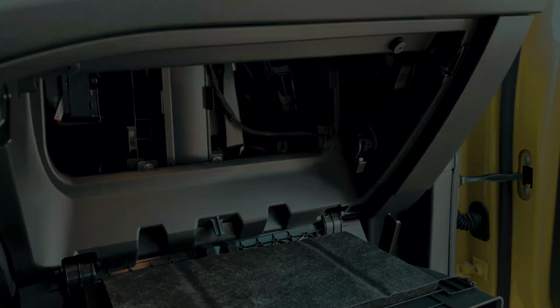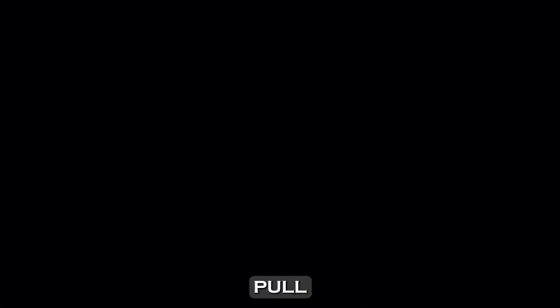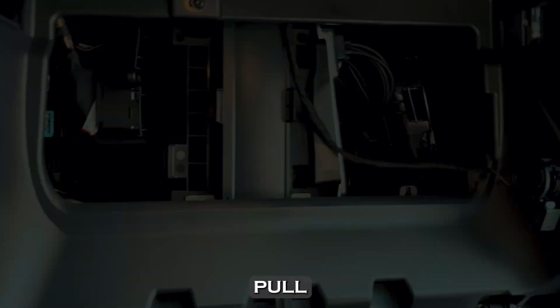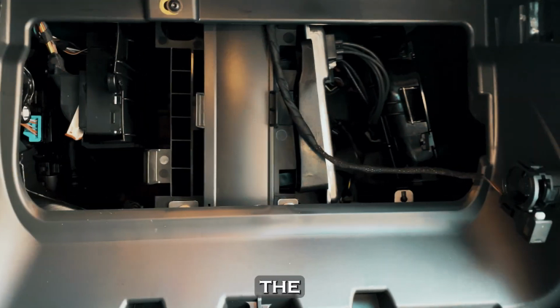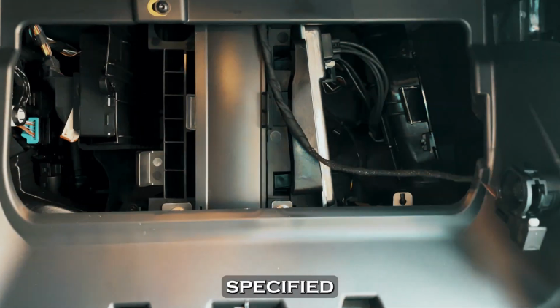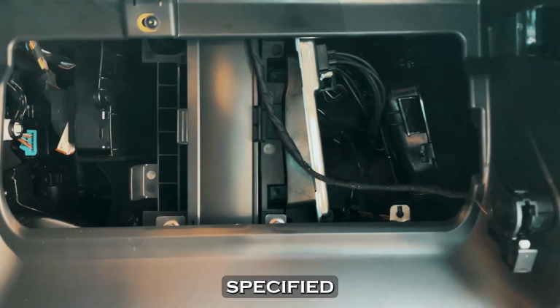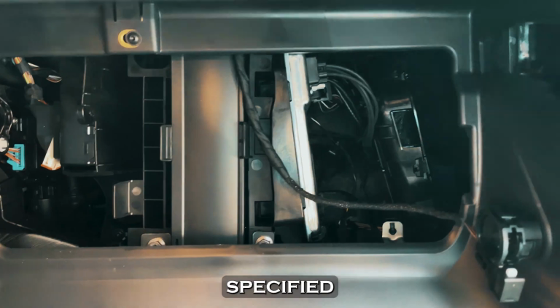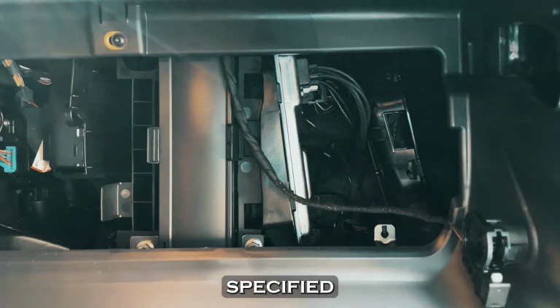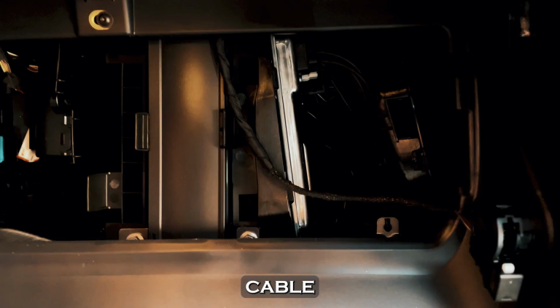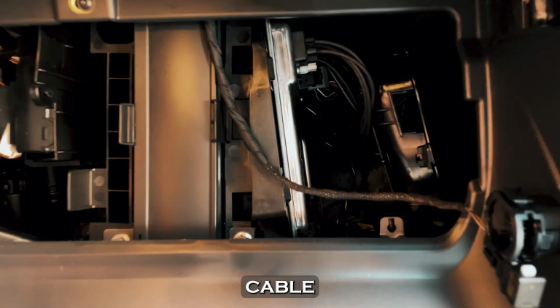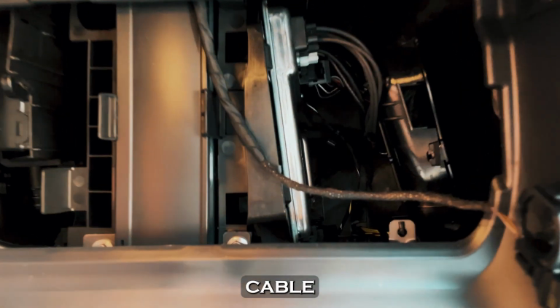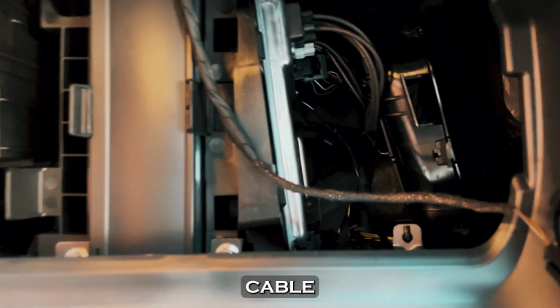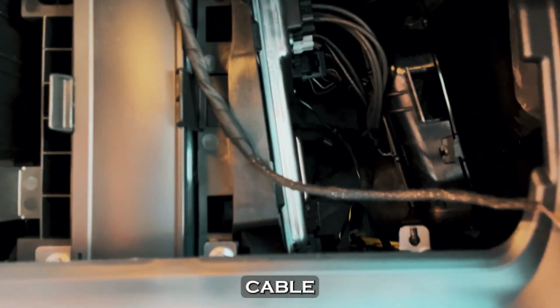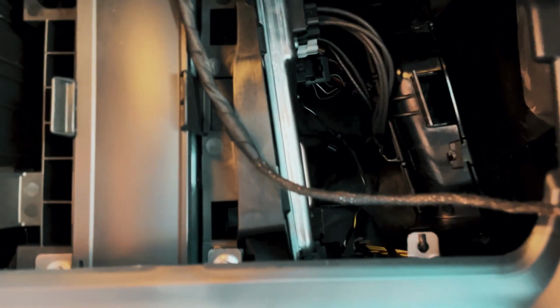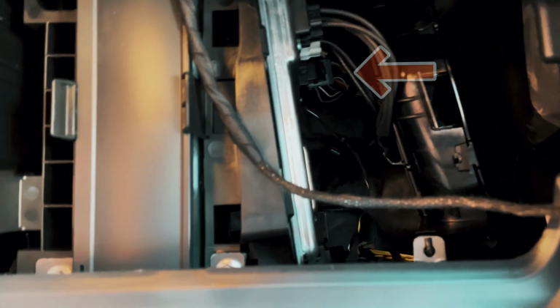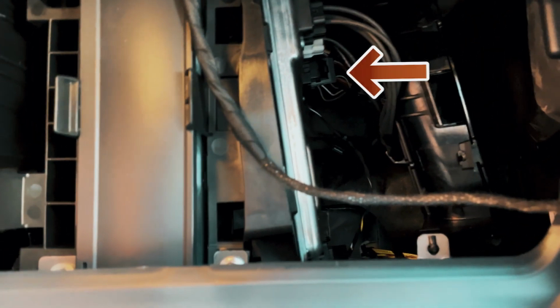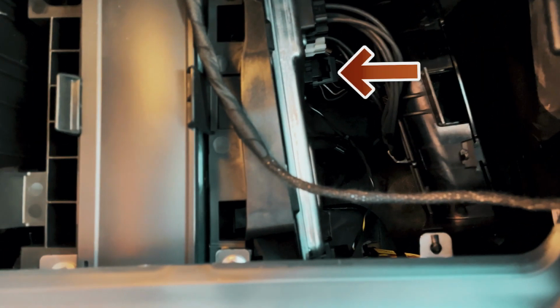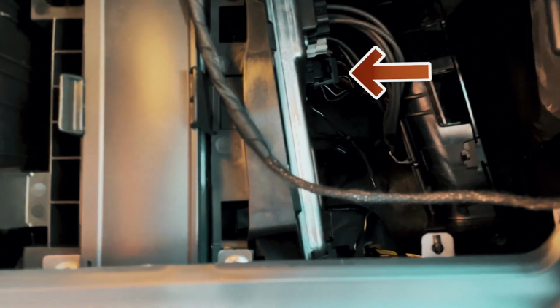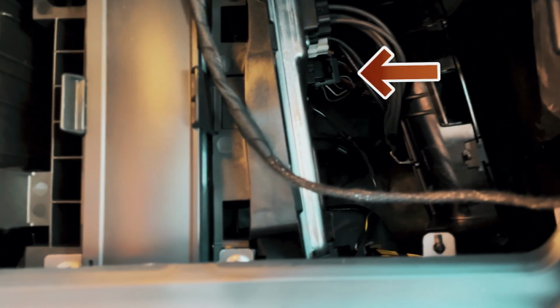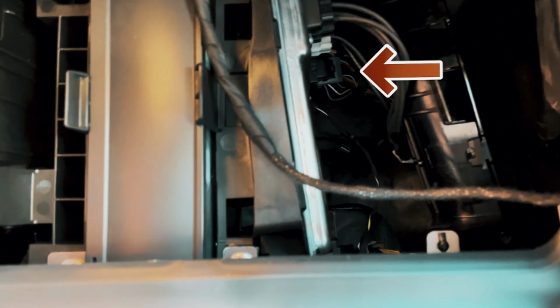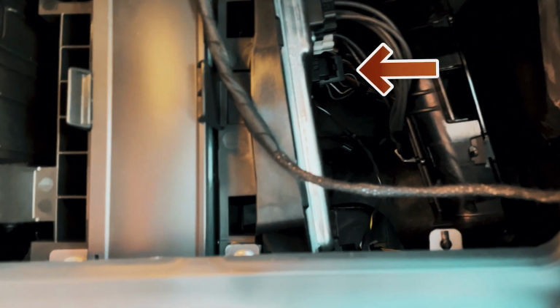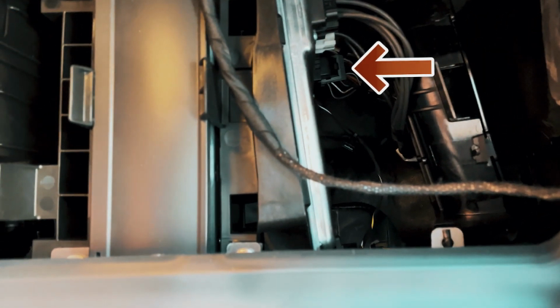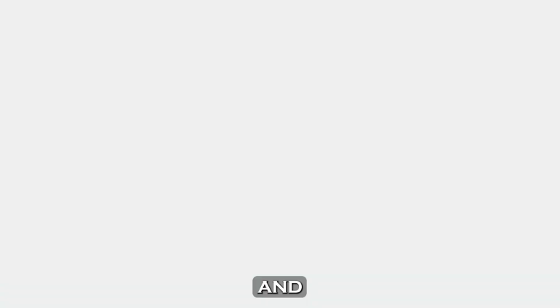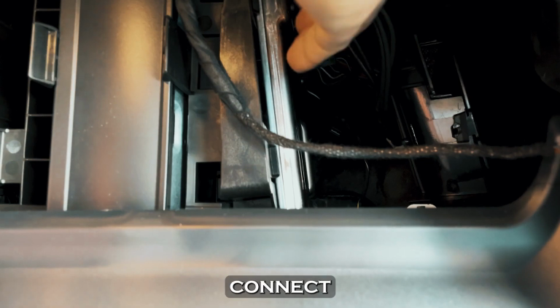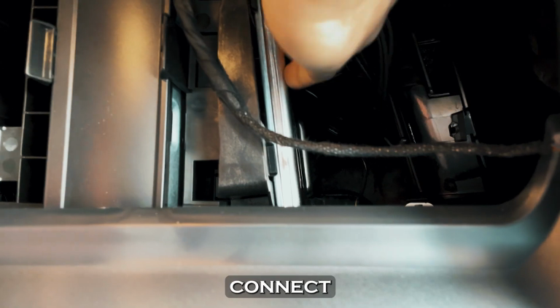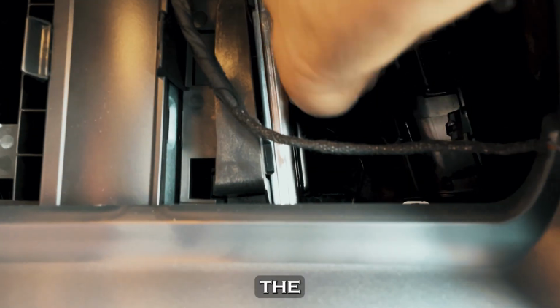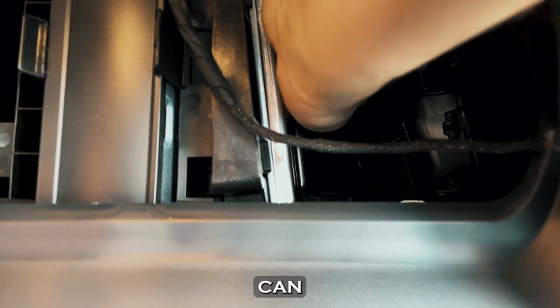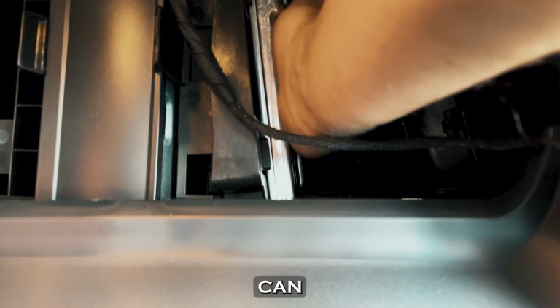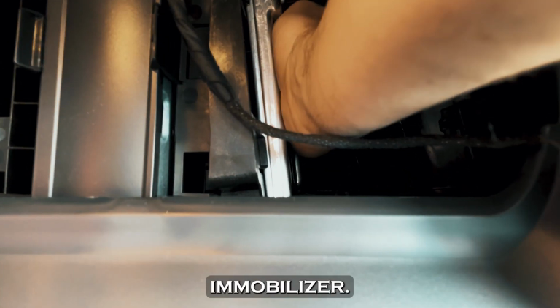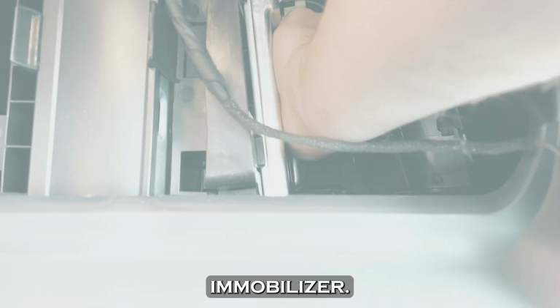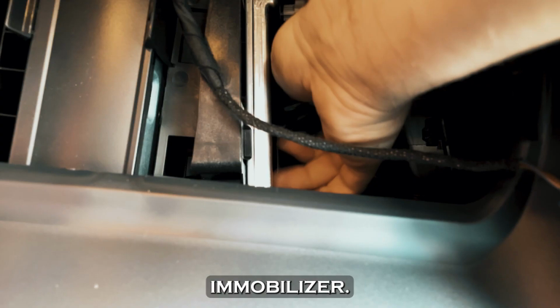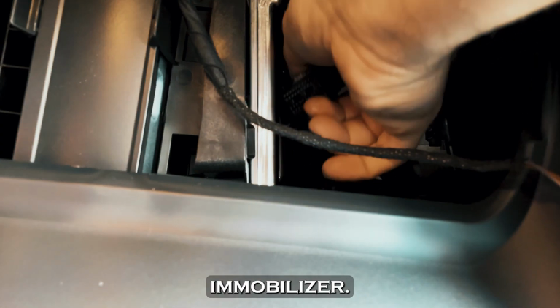Pull out the specified cable and connect the CAN immobilizer.